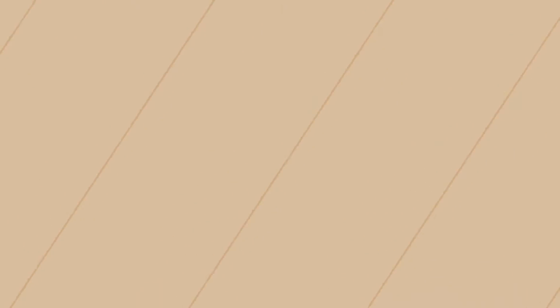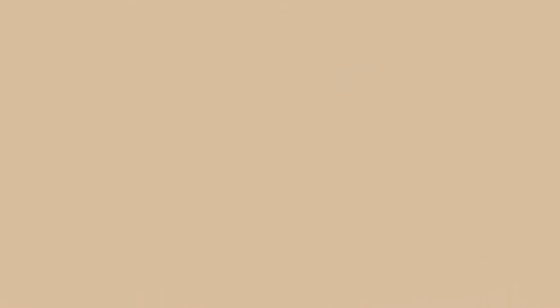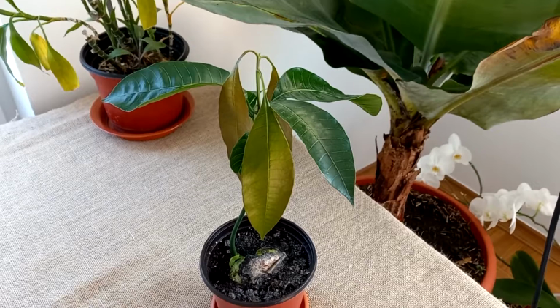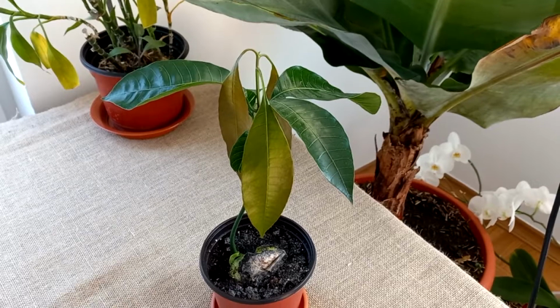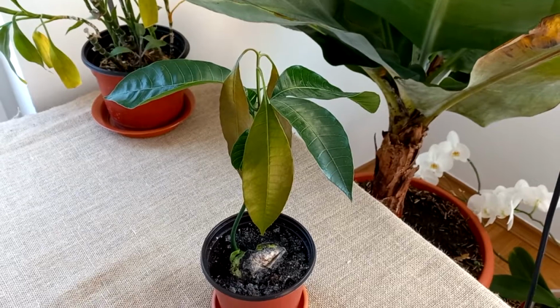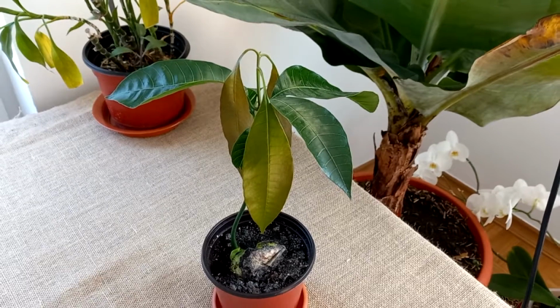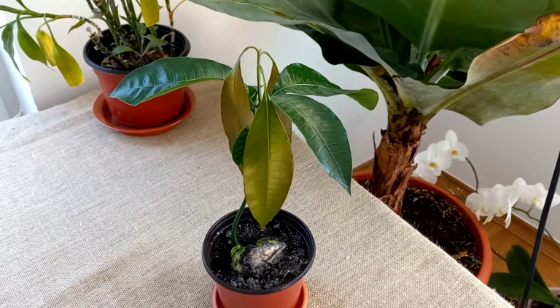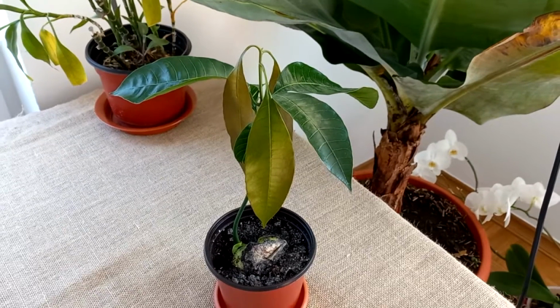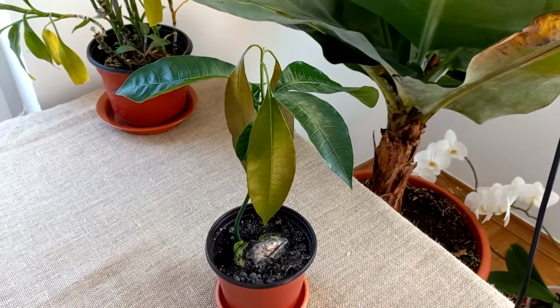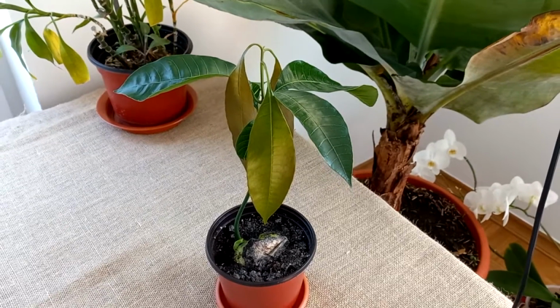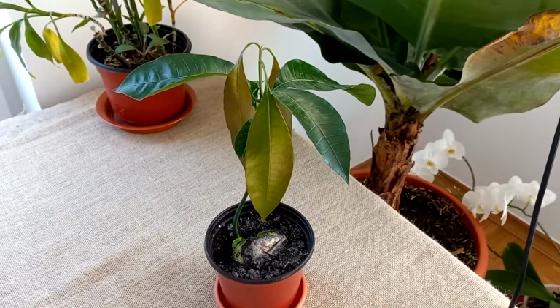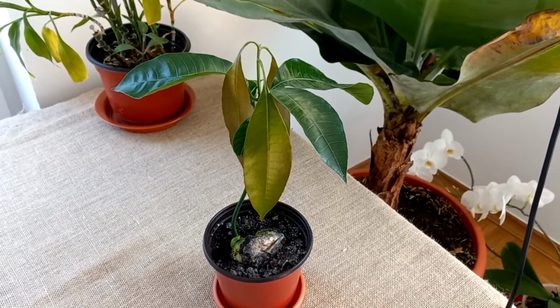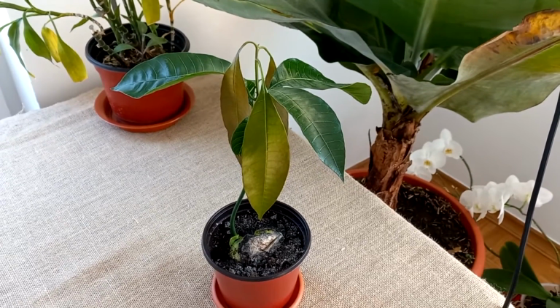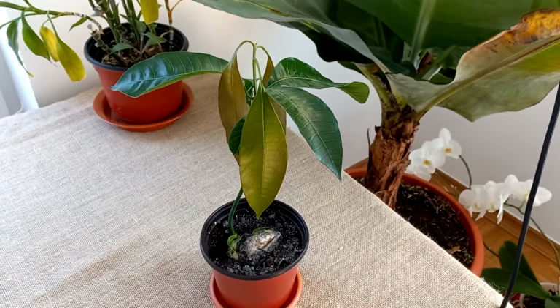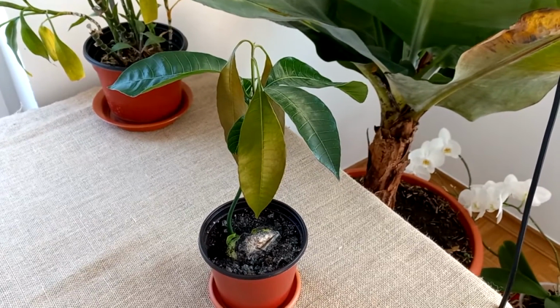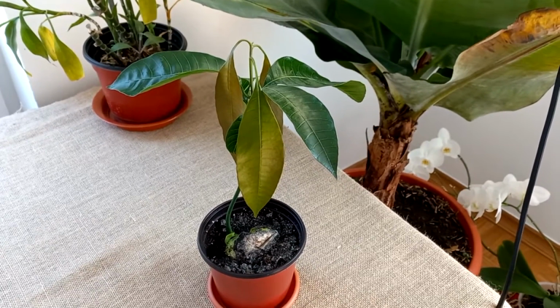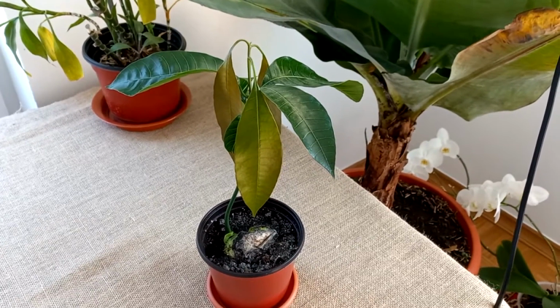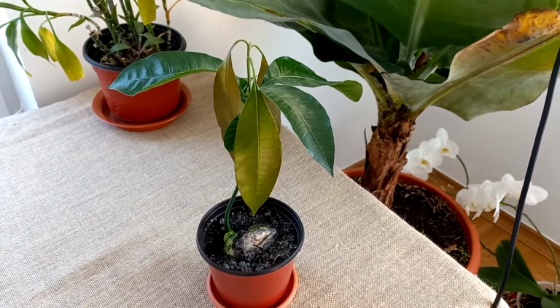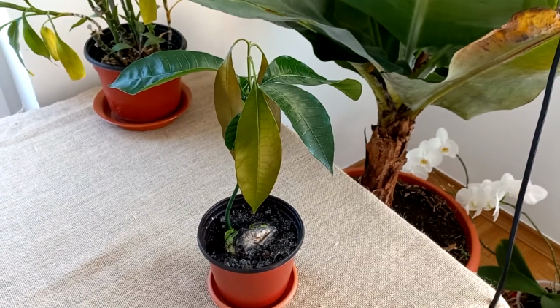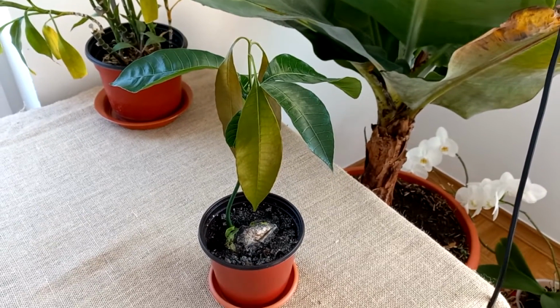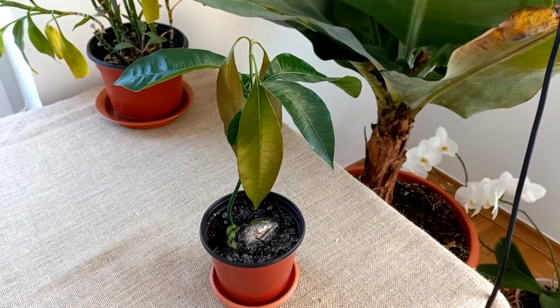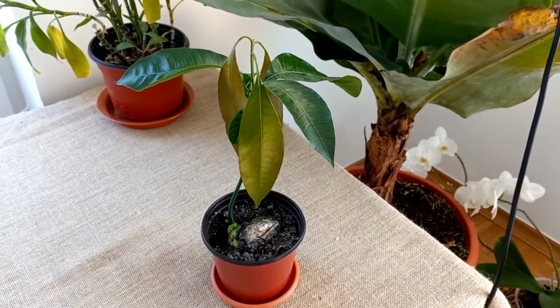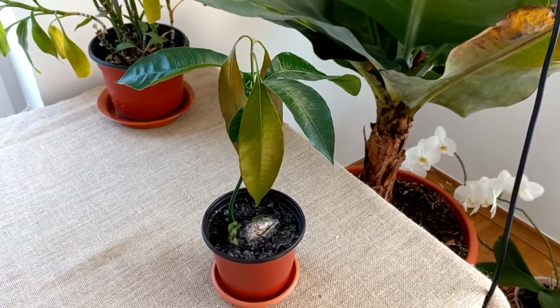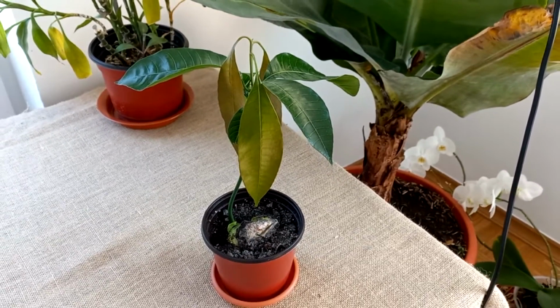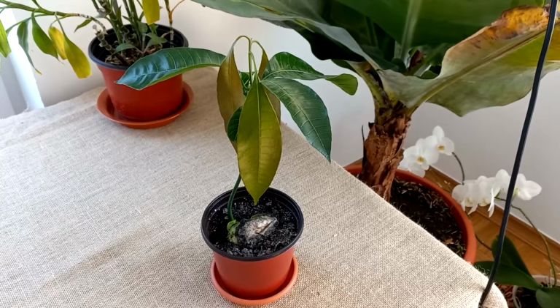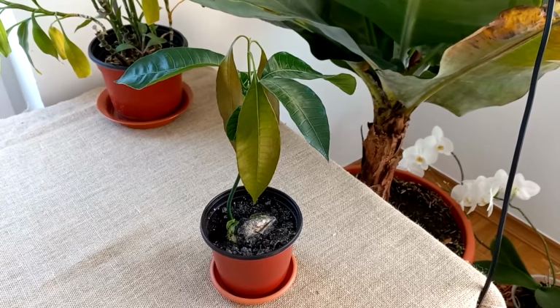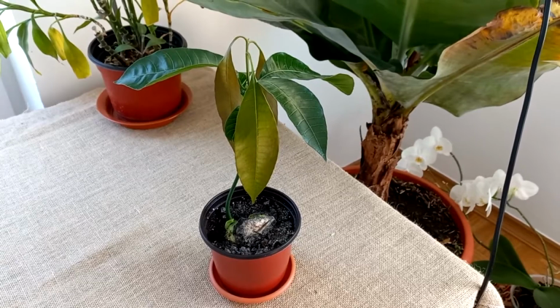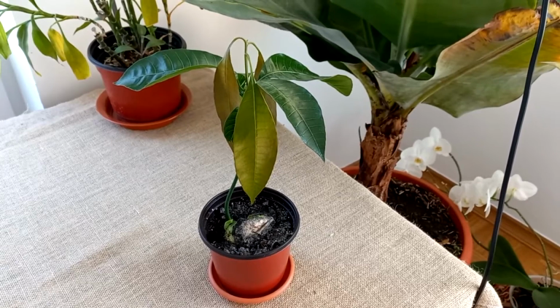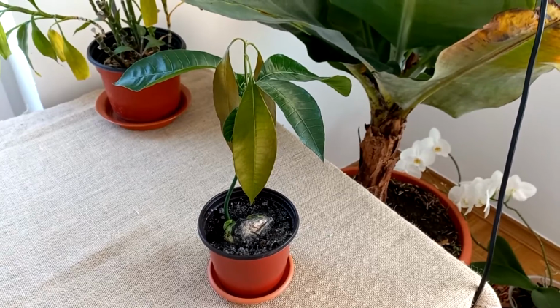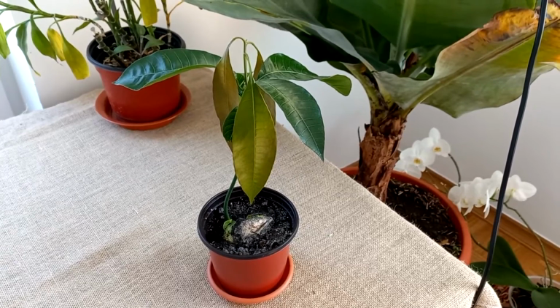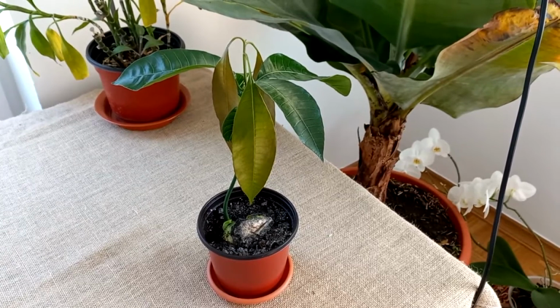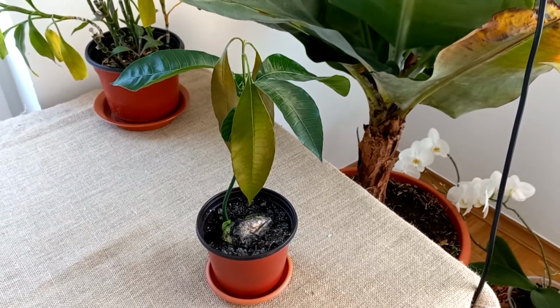Hi there, it's George here, and today I have to show you an update on my mango tree.